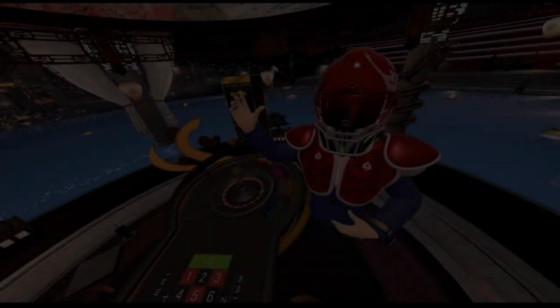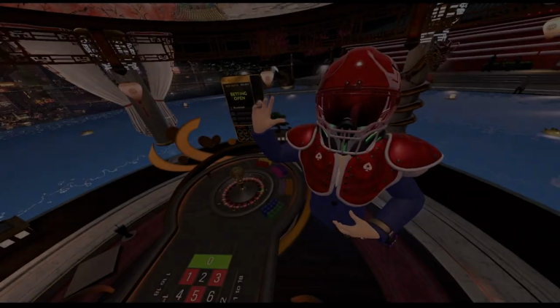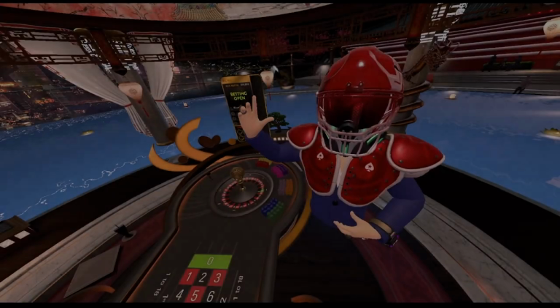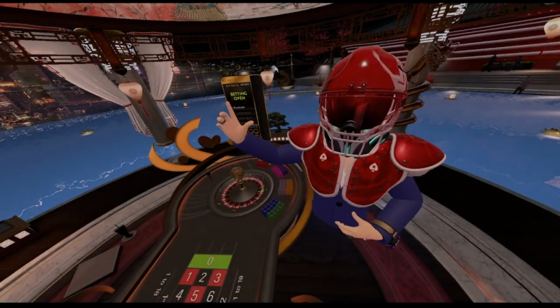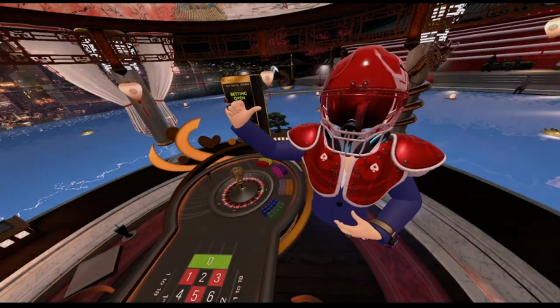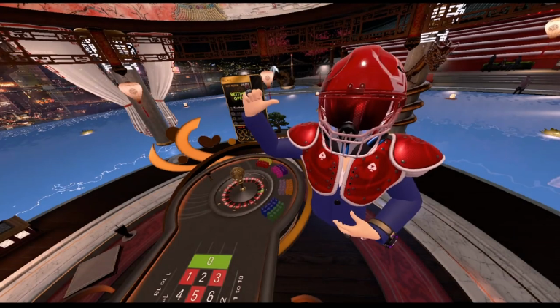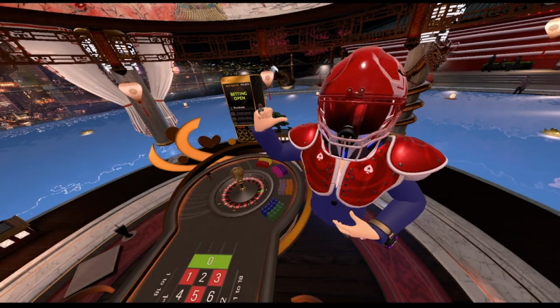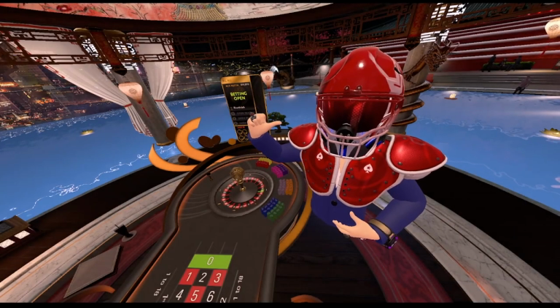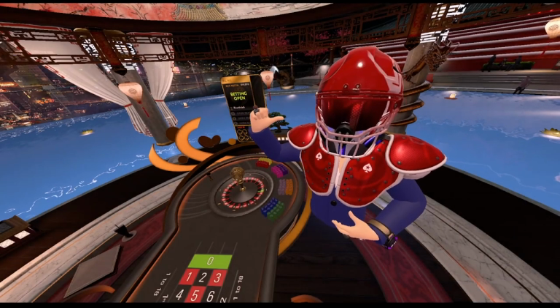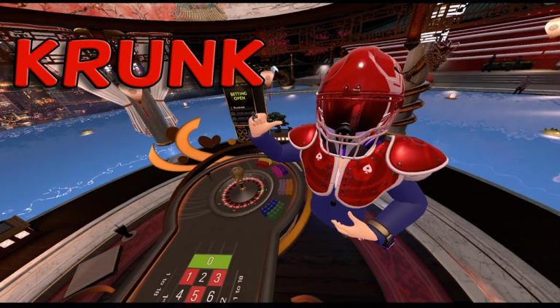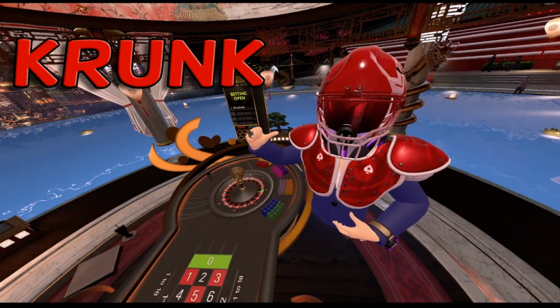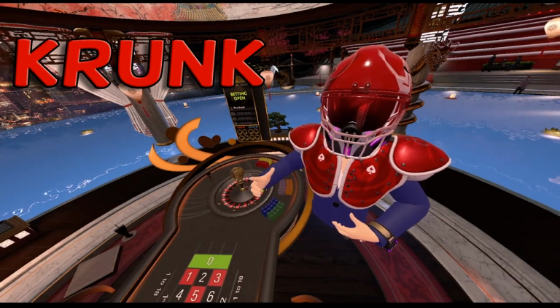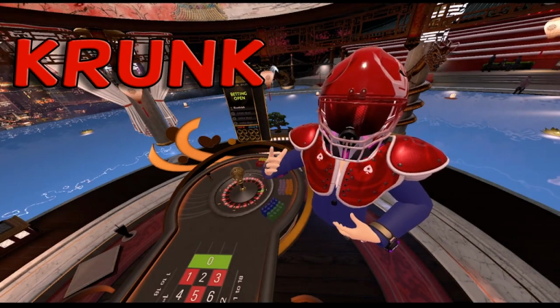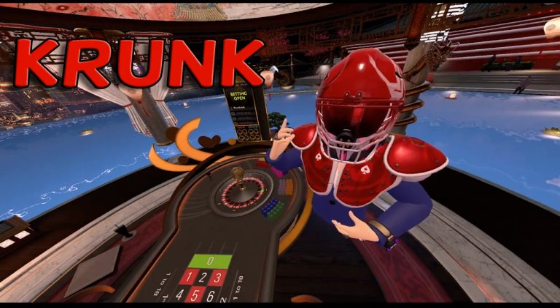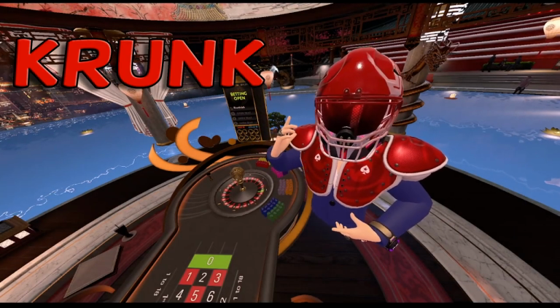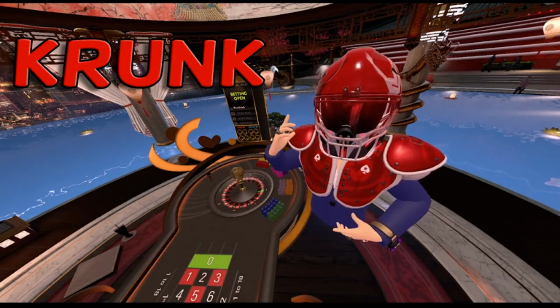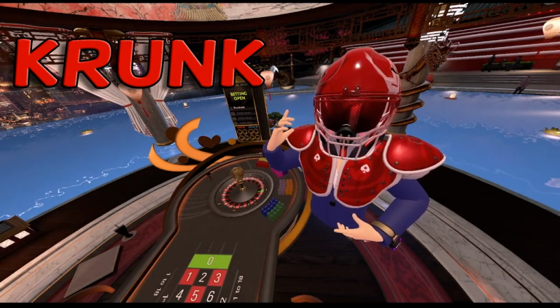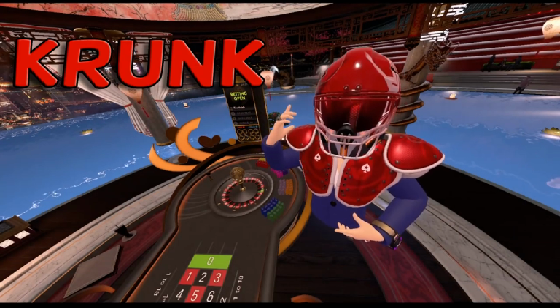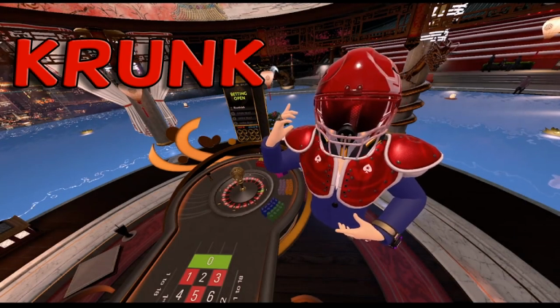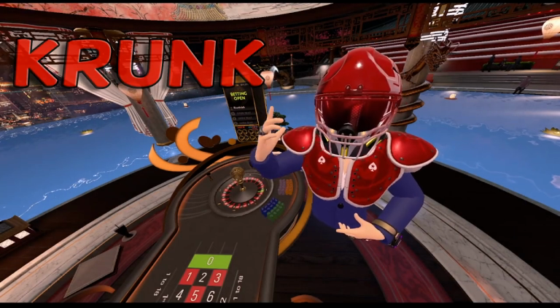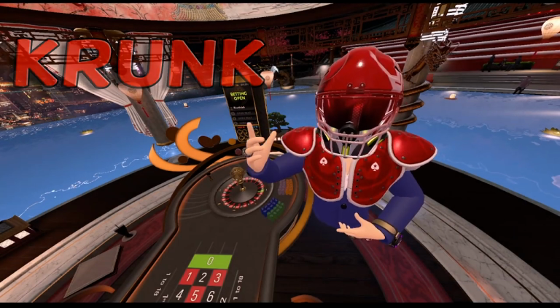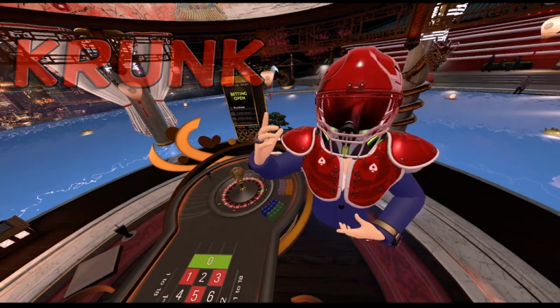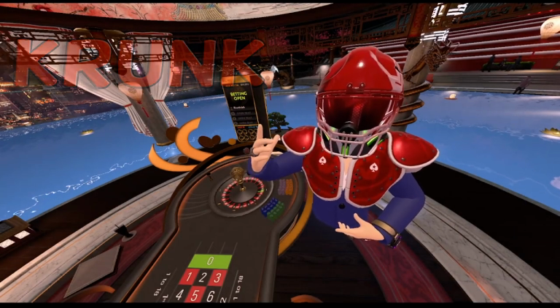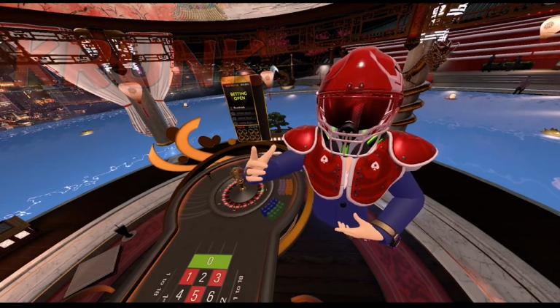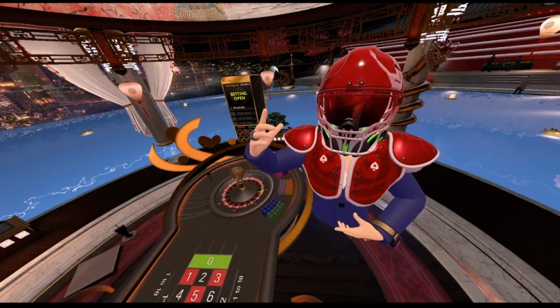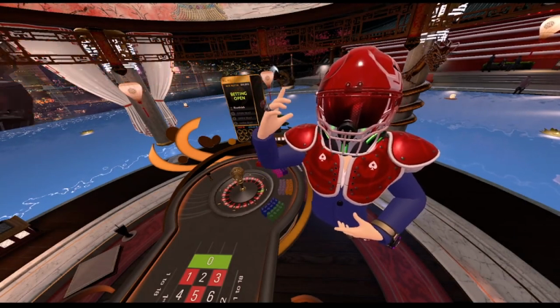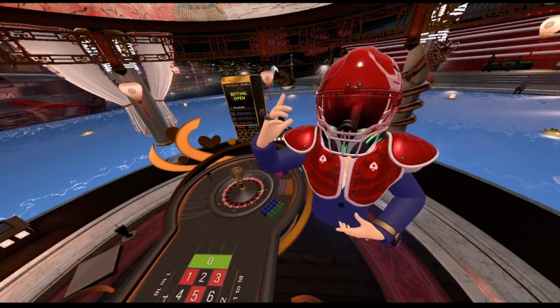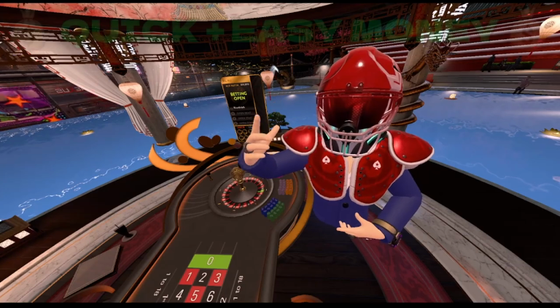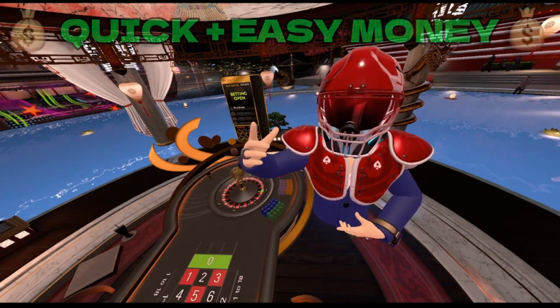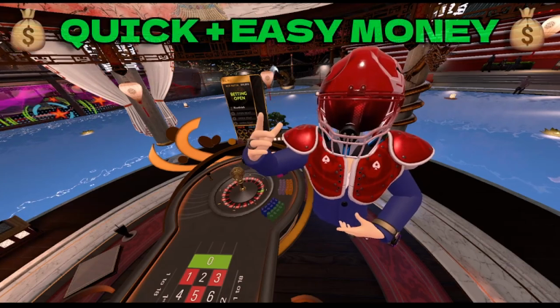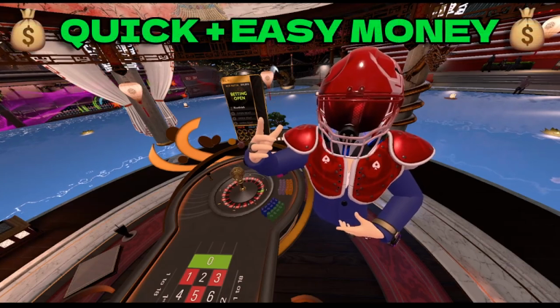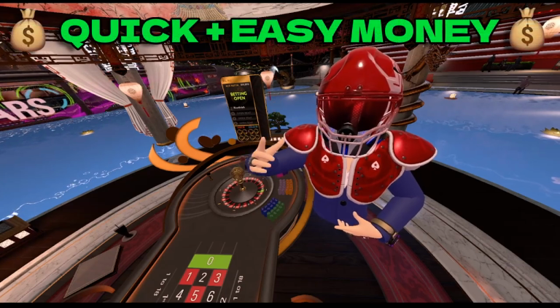What's up guys, my name is Krug and today I'm coming to you with another roulette strategy to make some quick easy money.